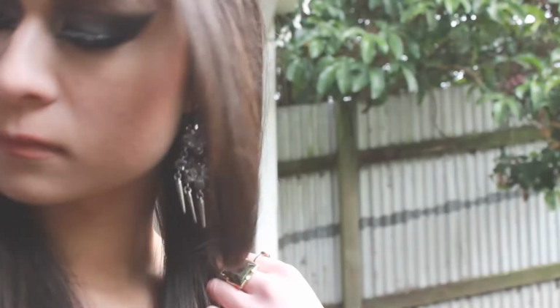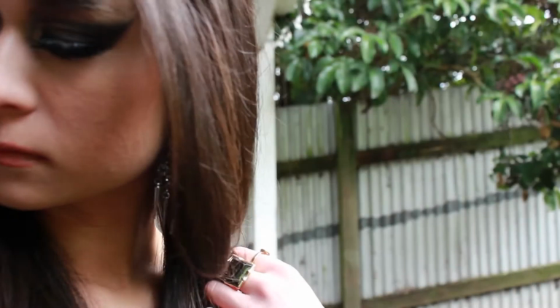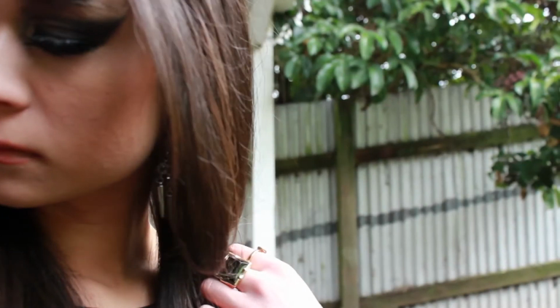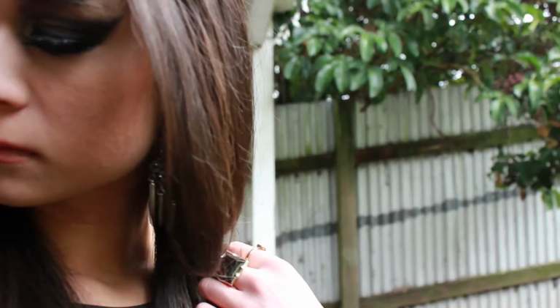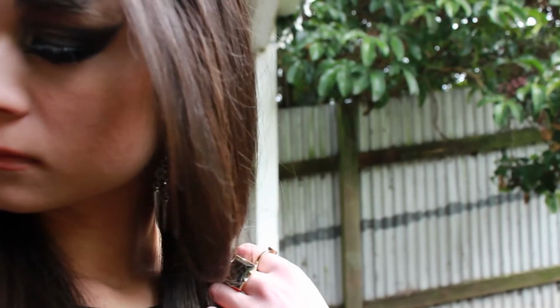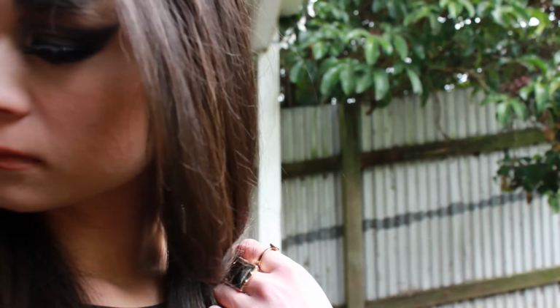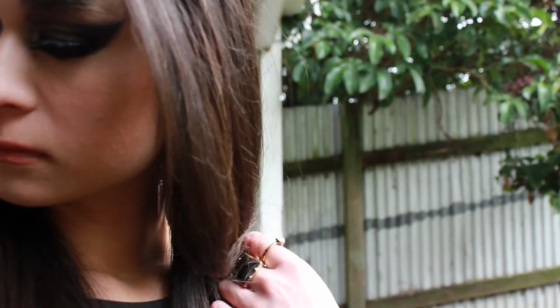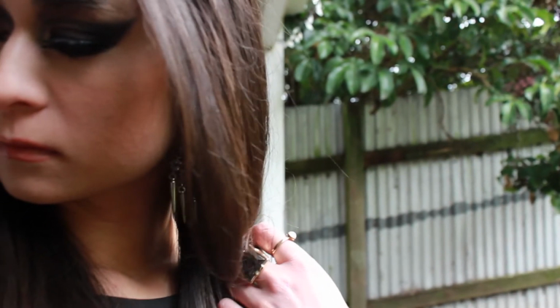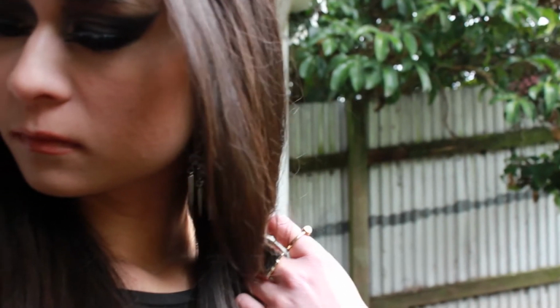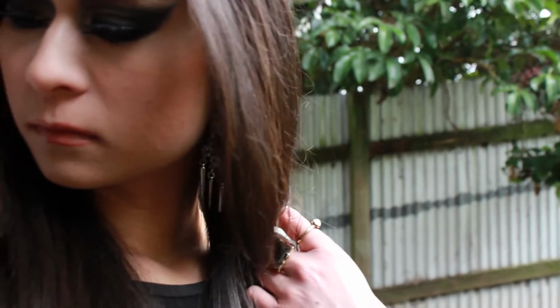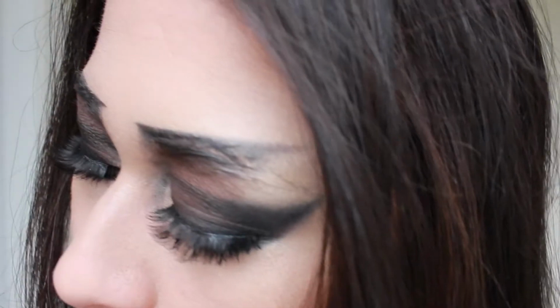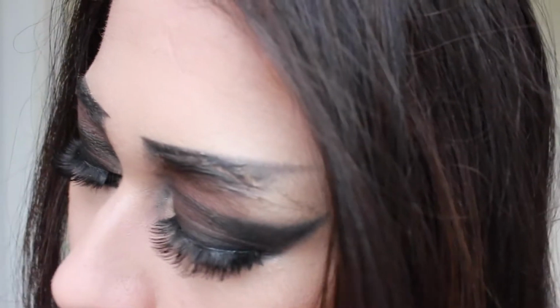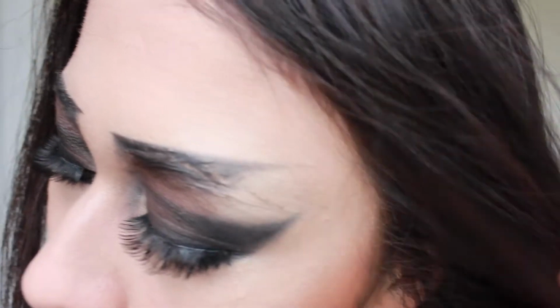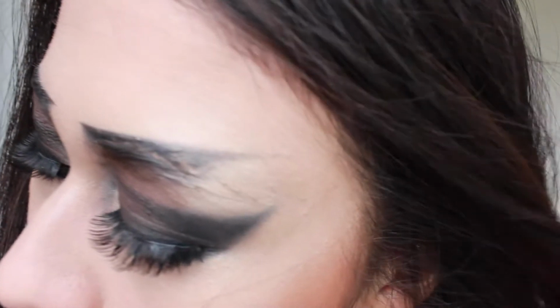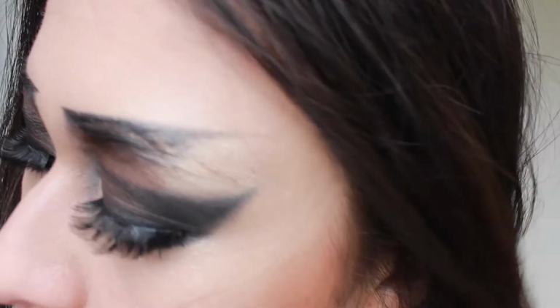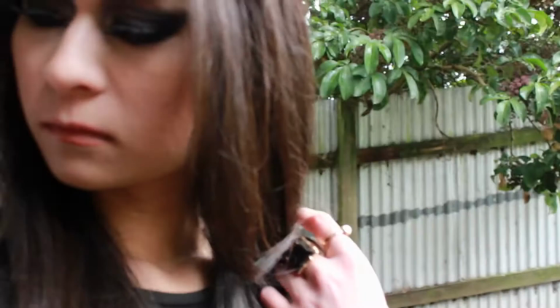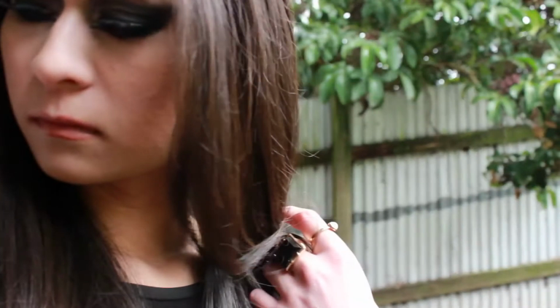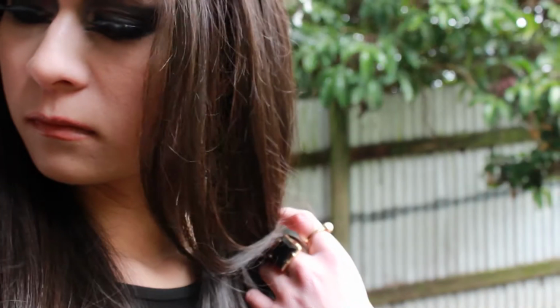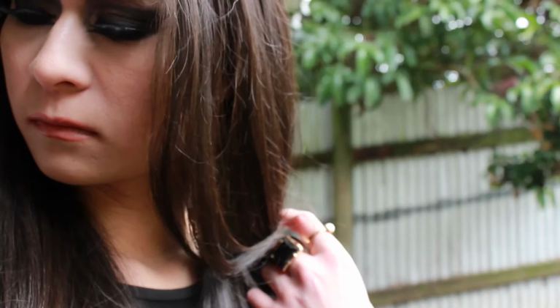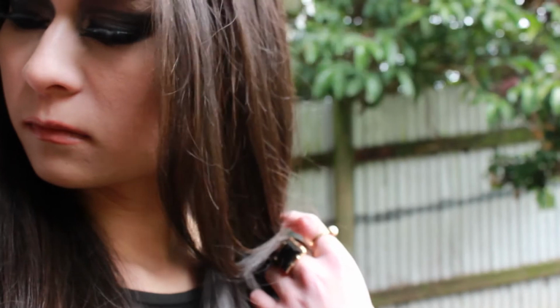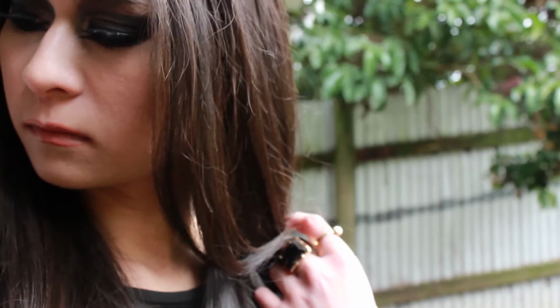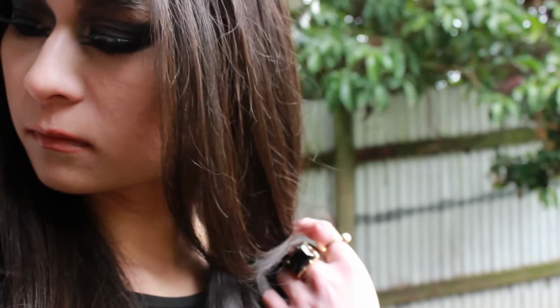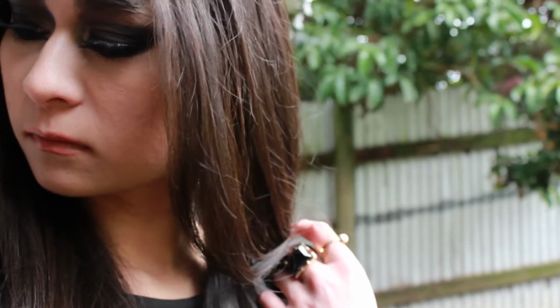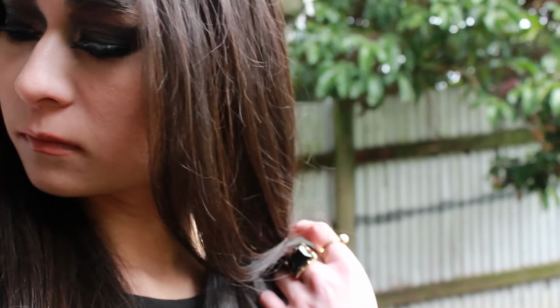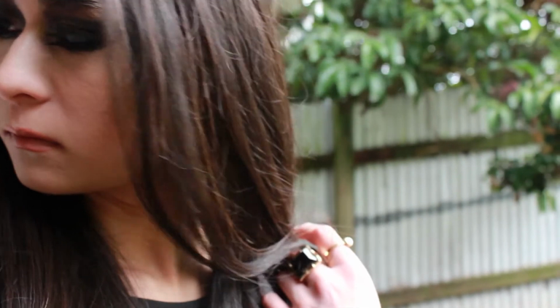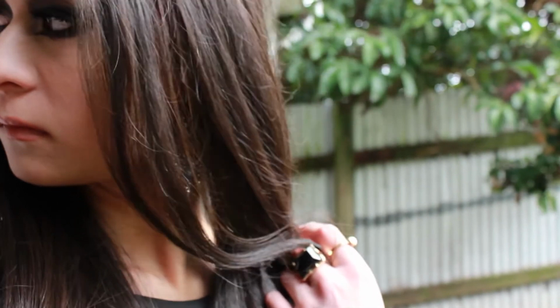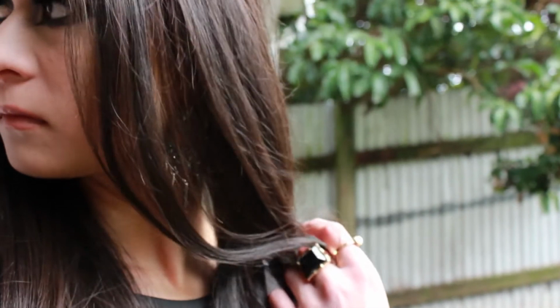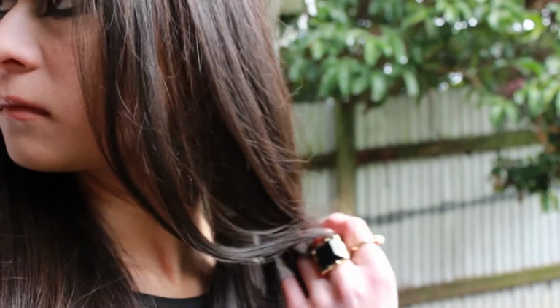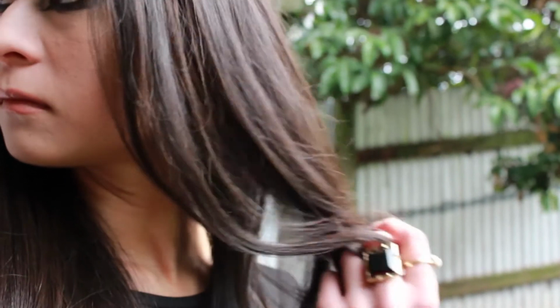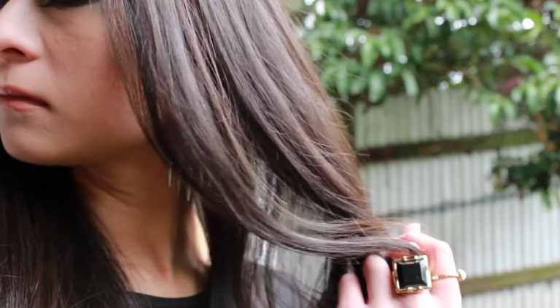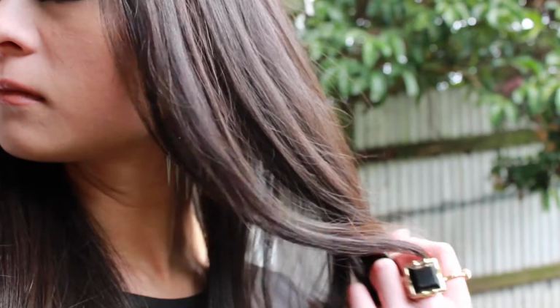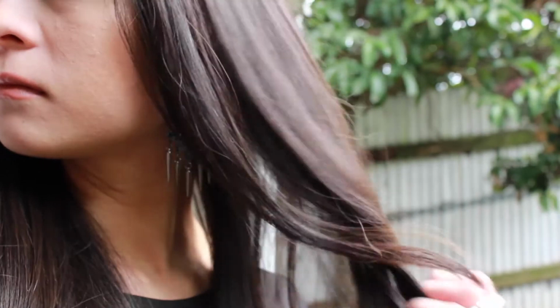Hey everyone, Emily here and today I'm going to show you how to rock the straight eyebrow trend with this dark editorial look featured in my fringe video.